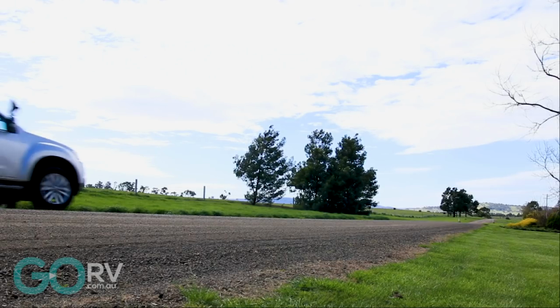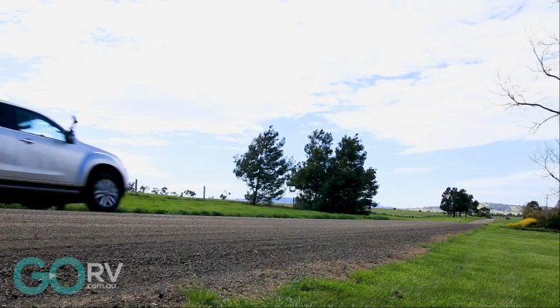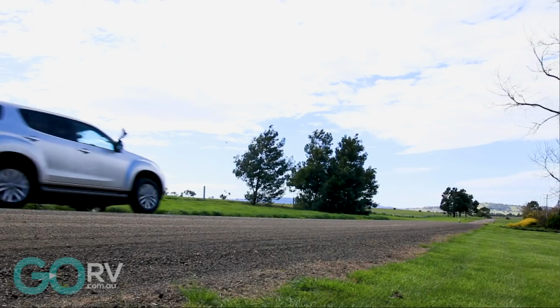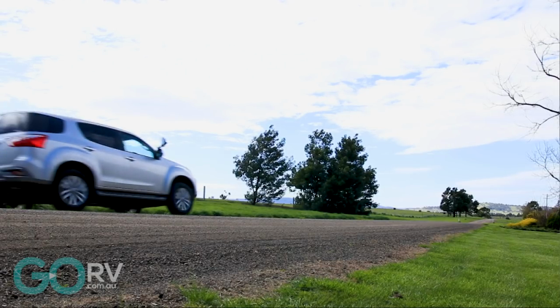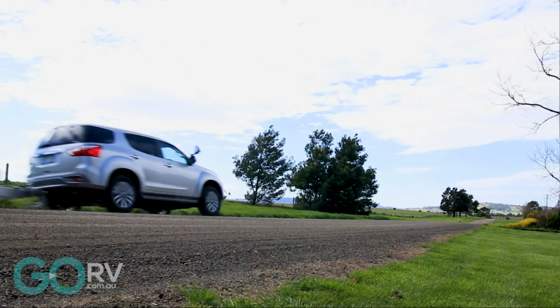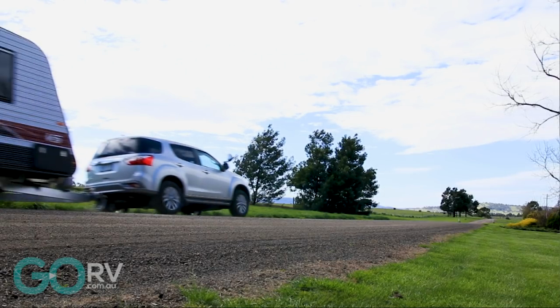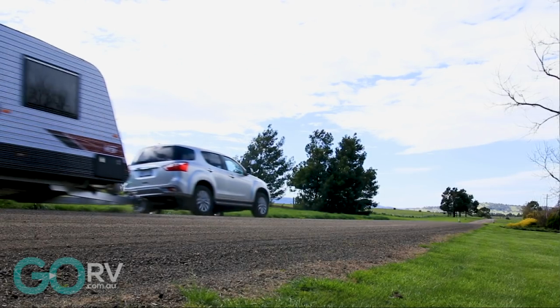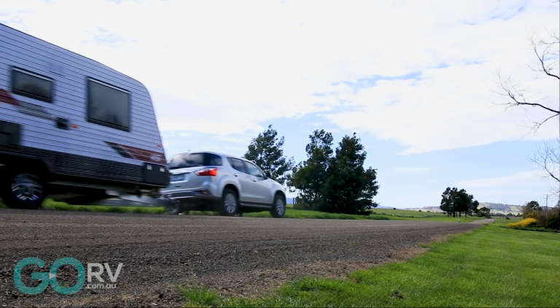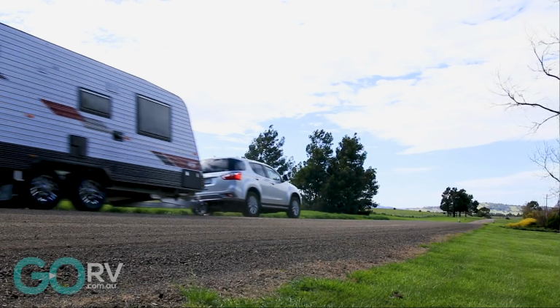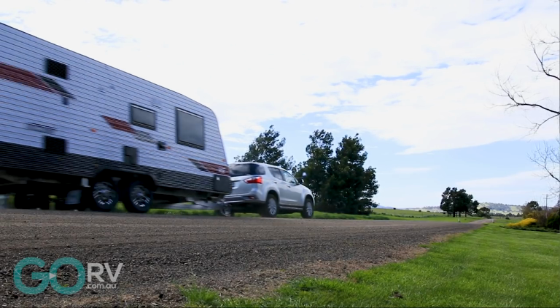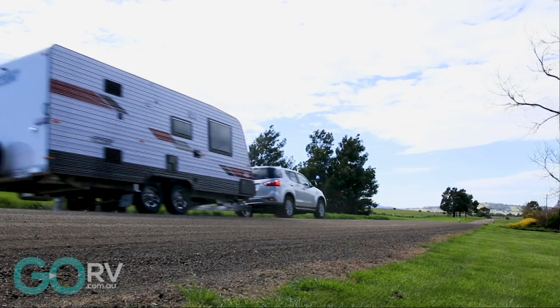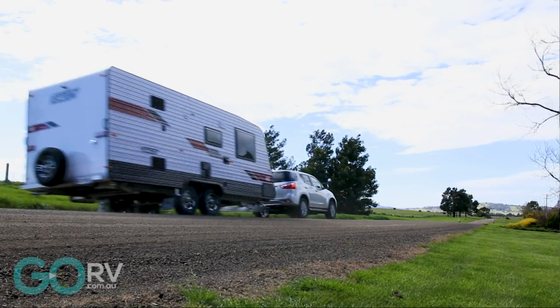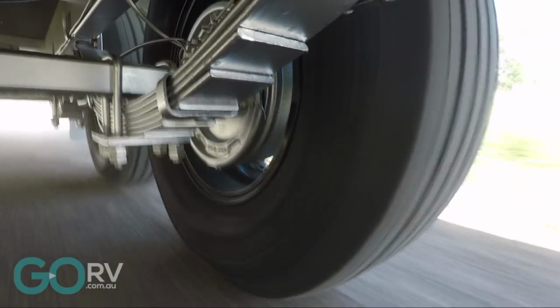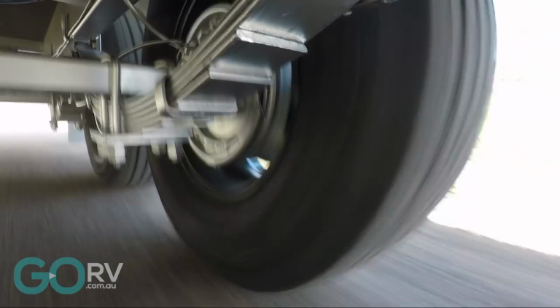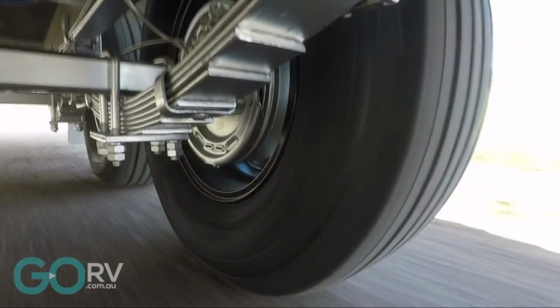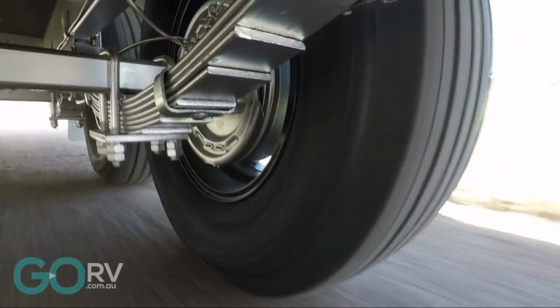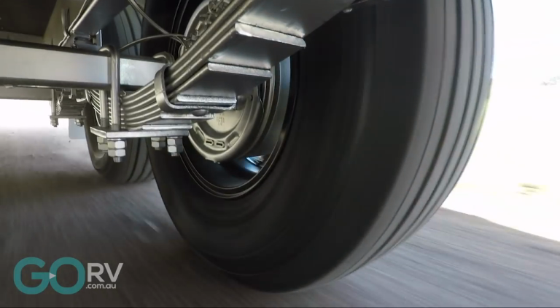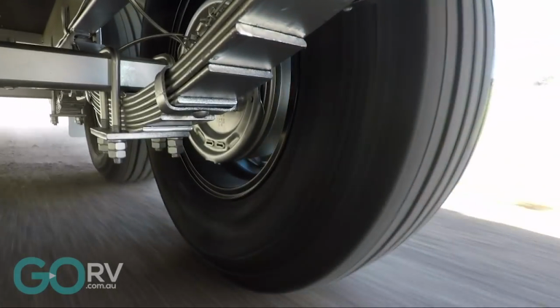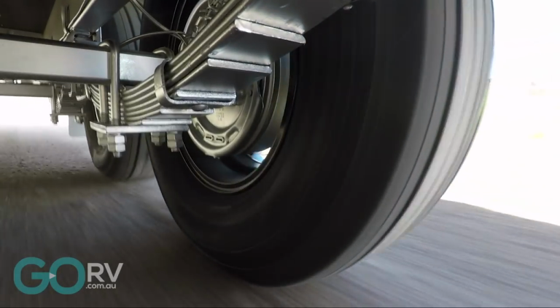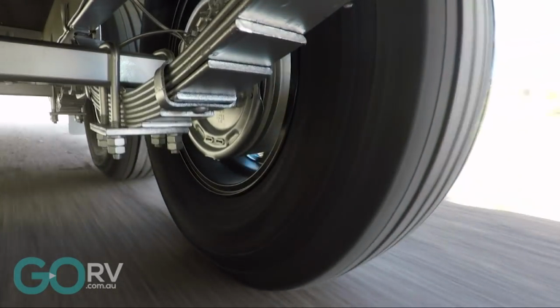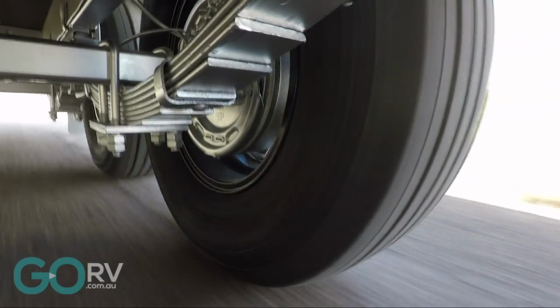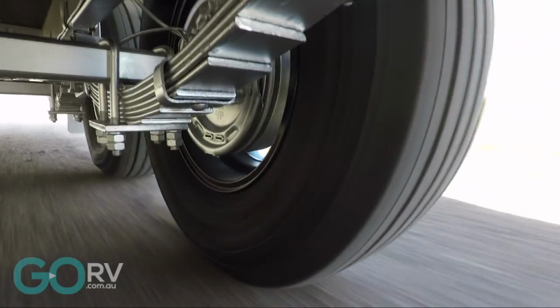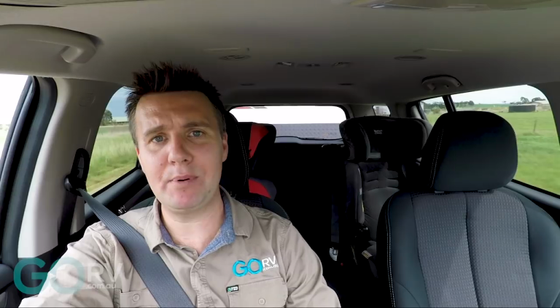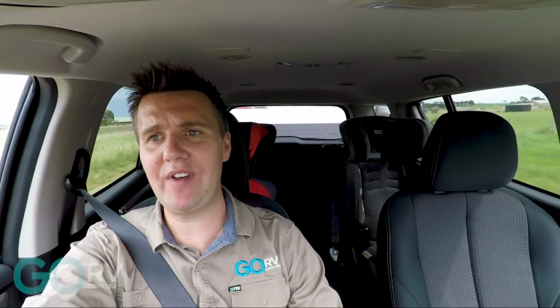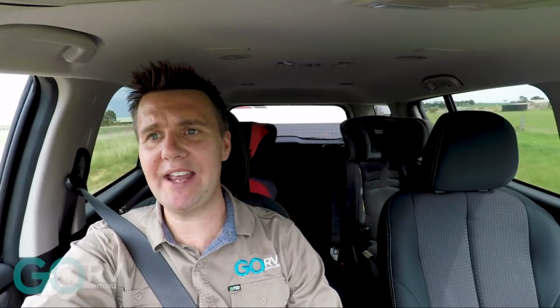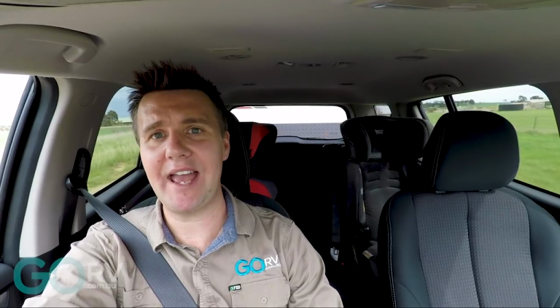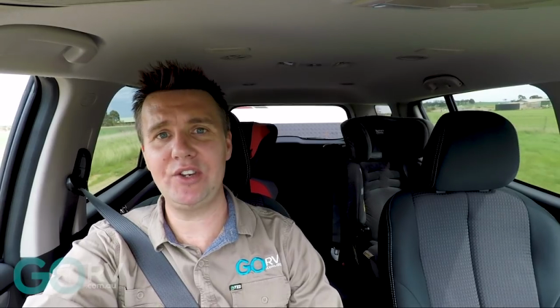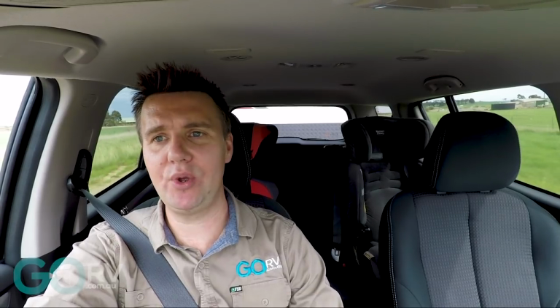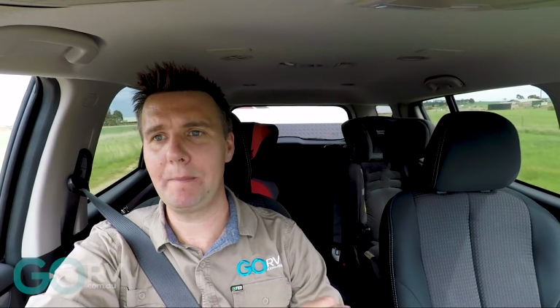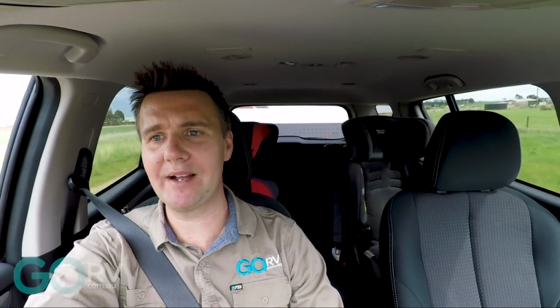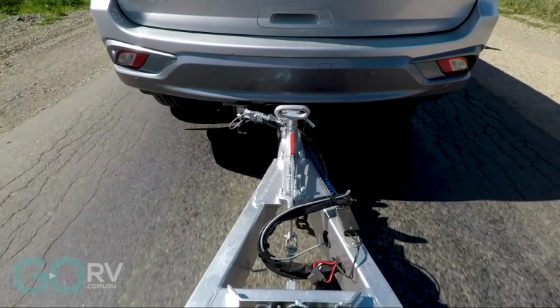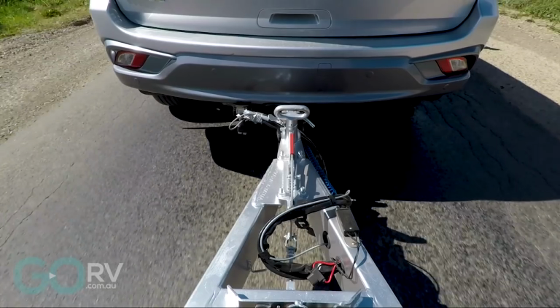Initially, the range is going to be available in five models — three couples vans and two bunk layouts.